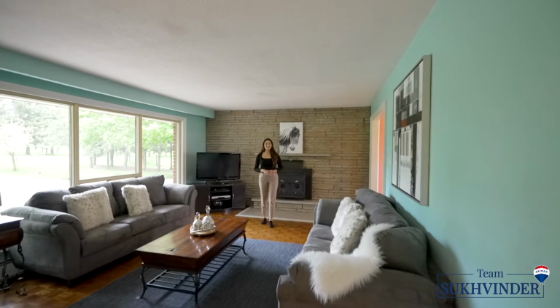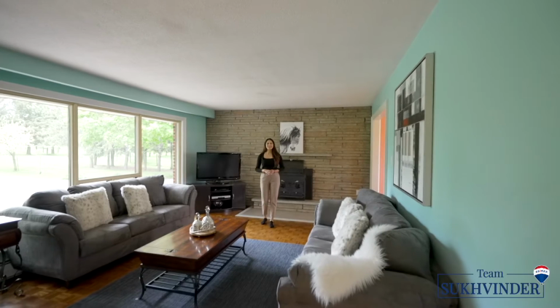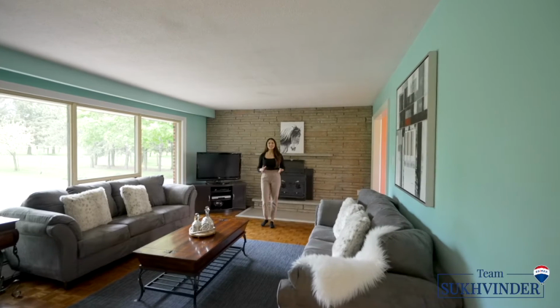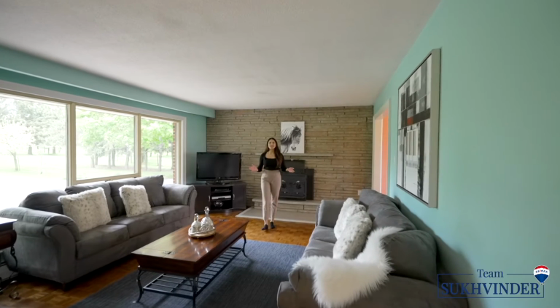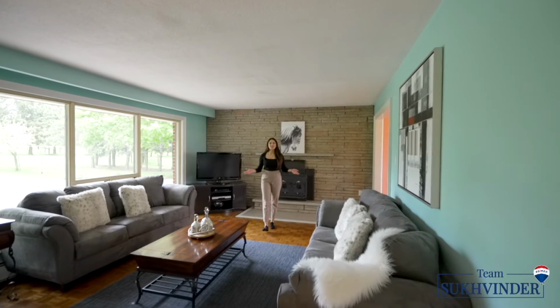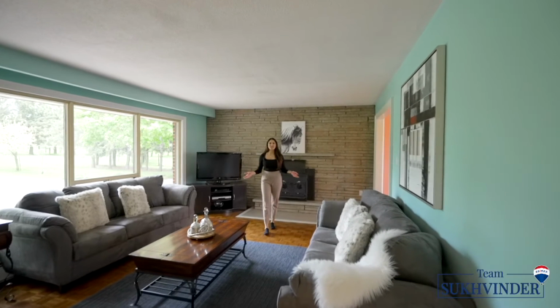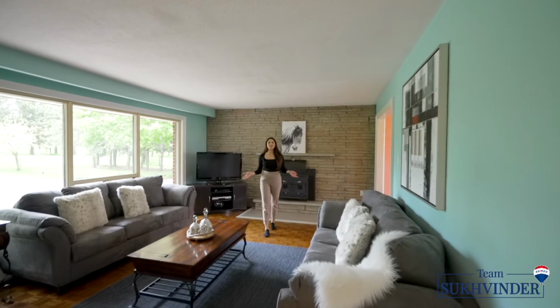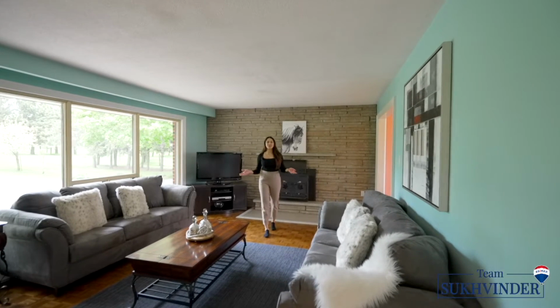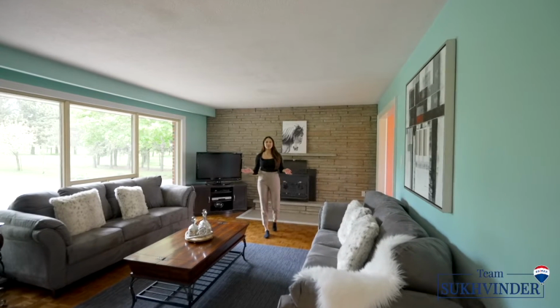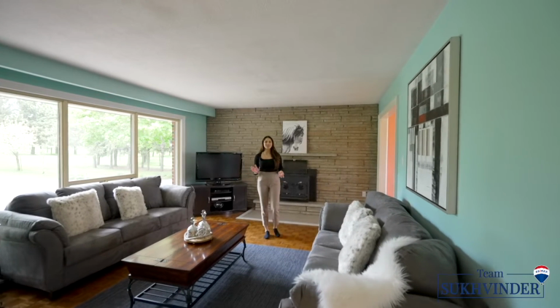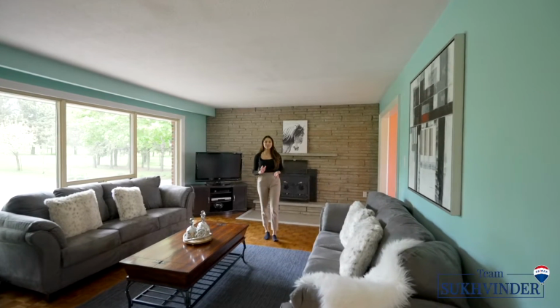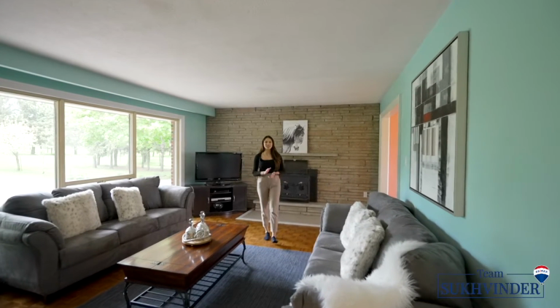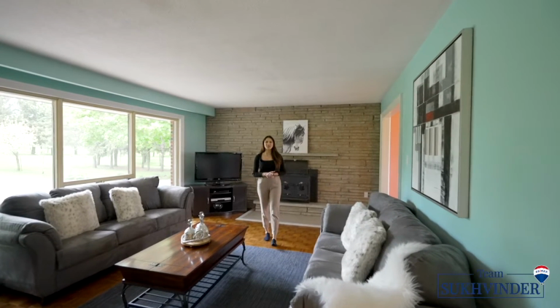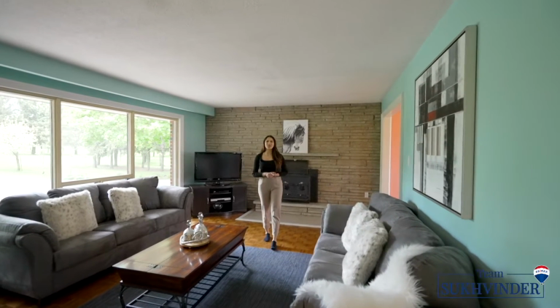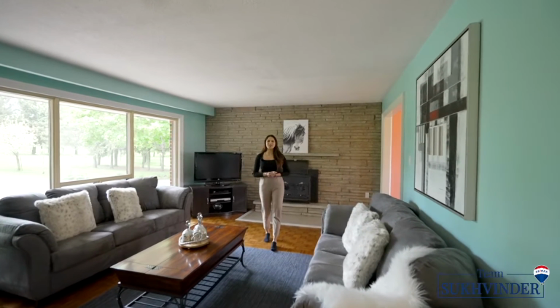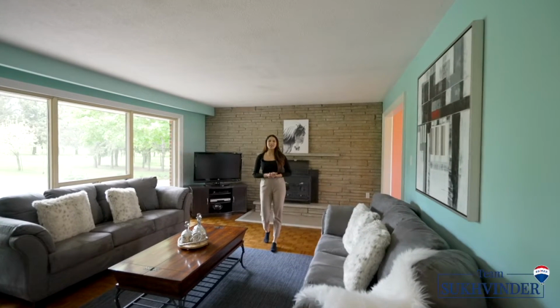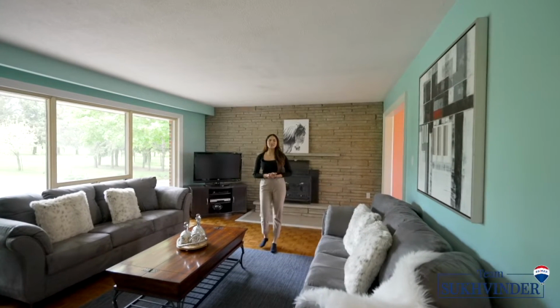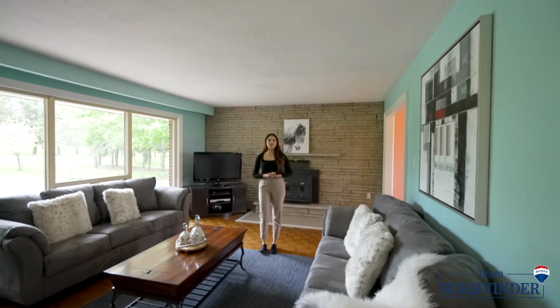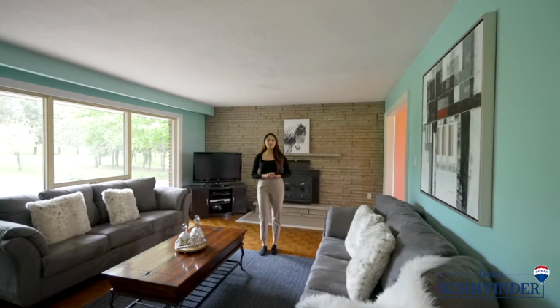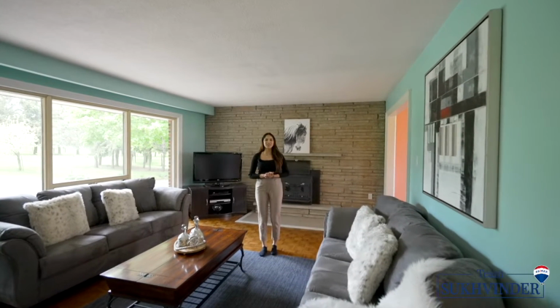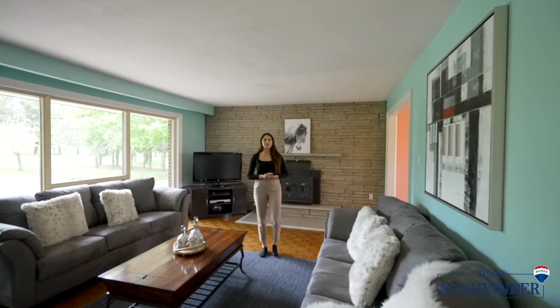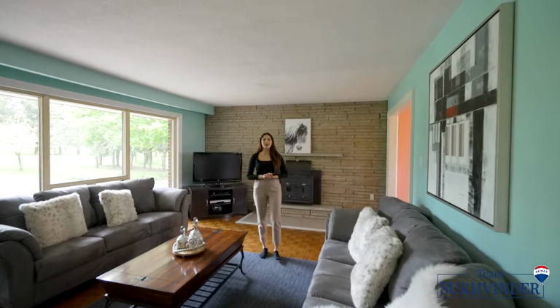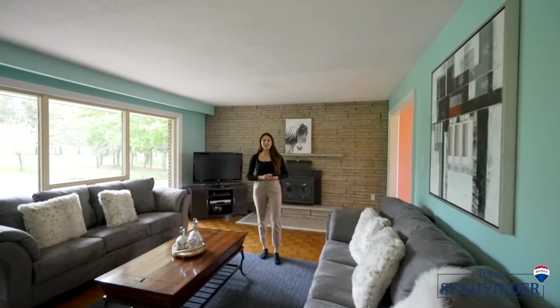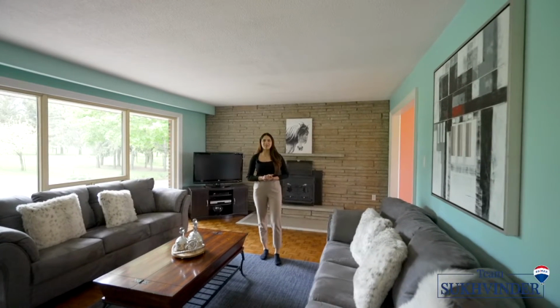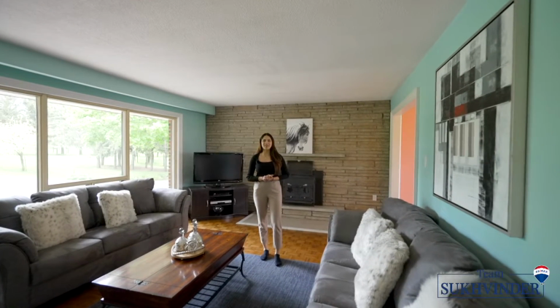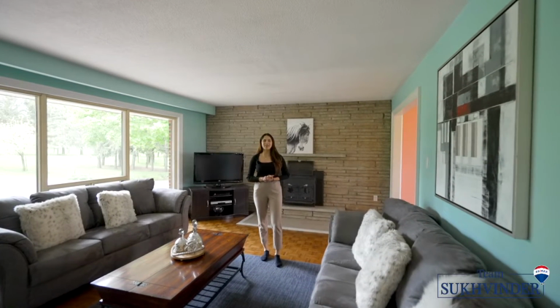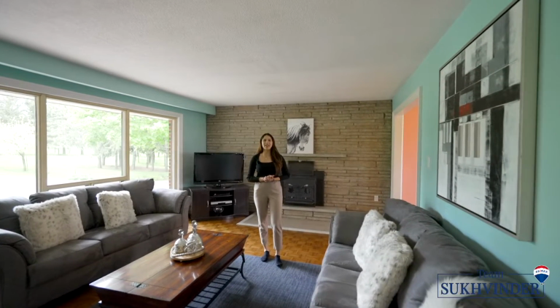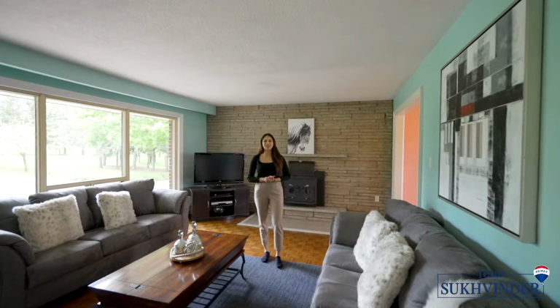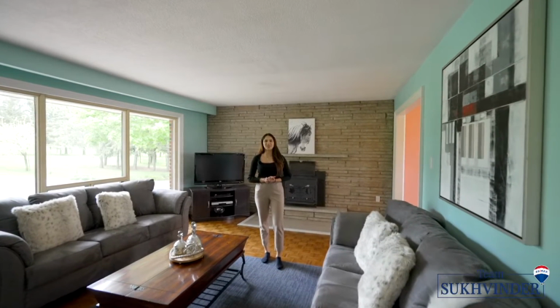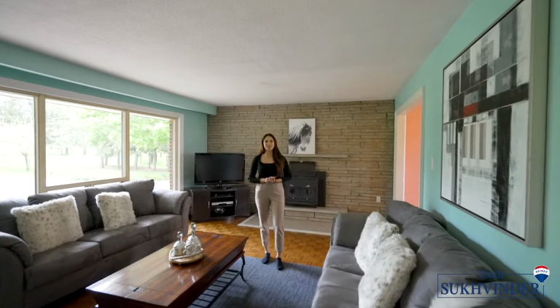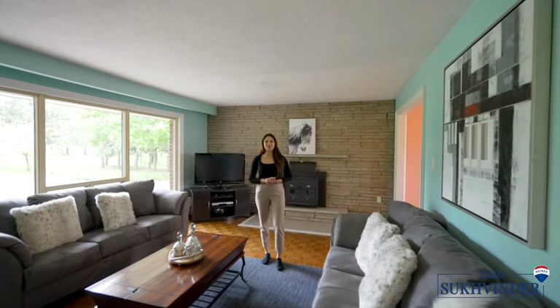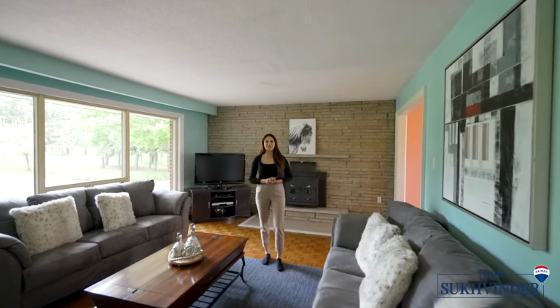This house features a long circular driveway, a fully finished walkout basement, and a horse farm.